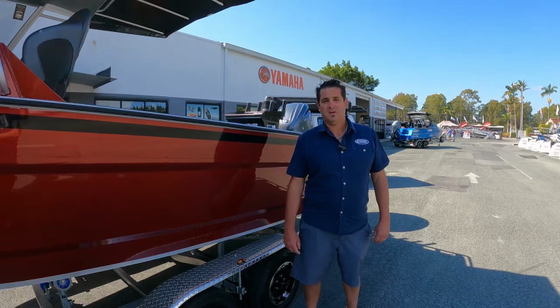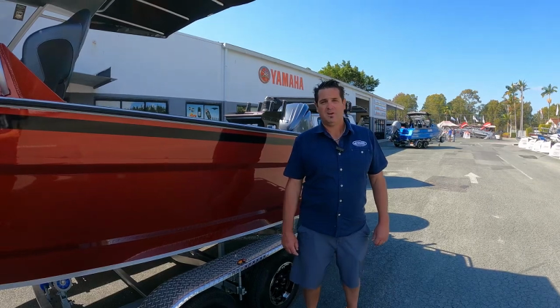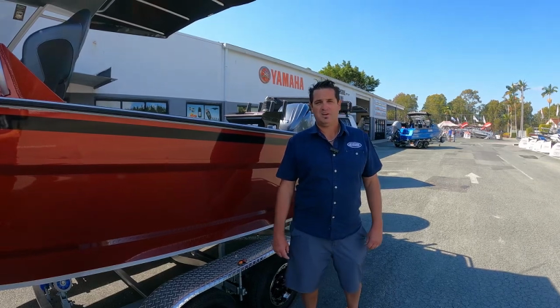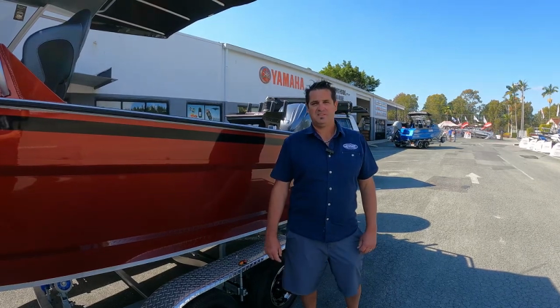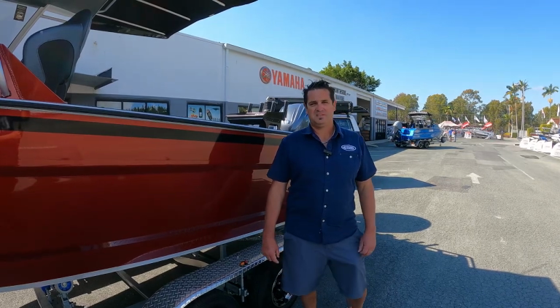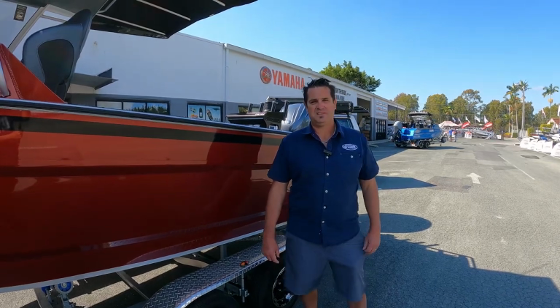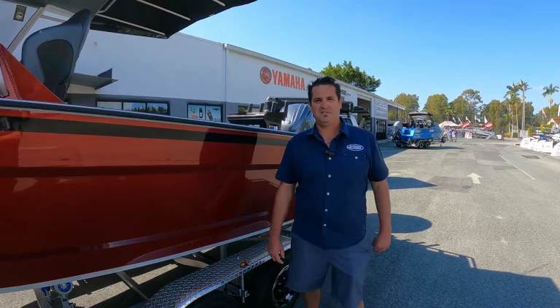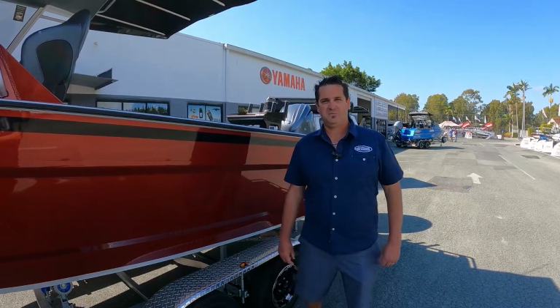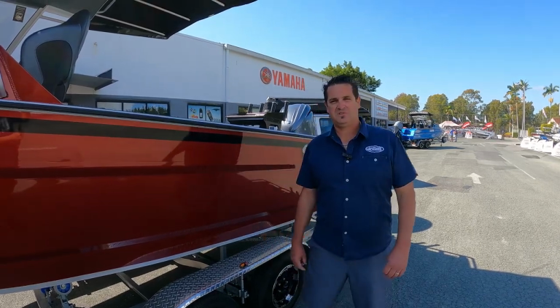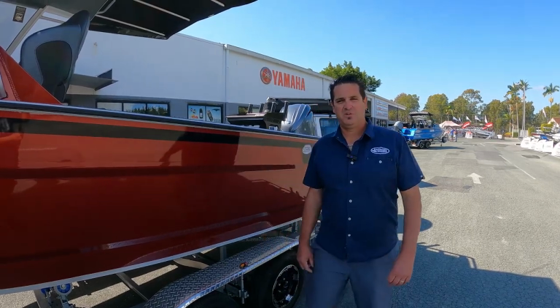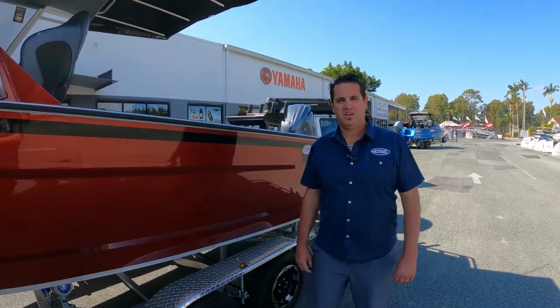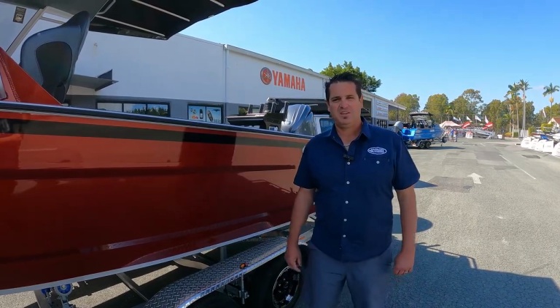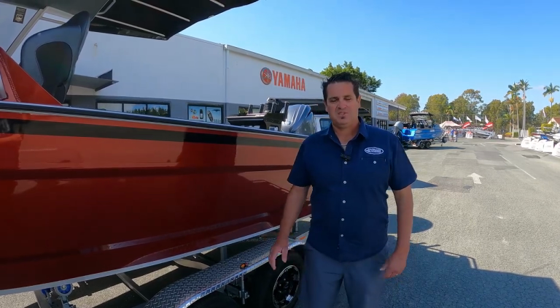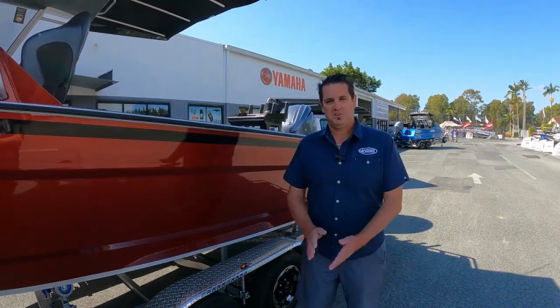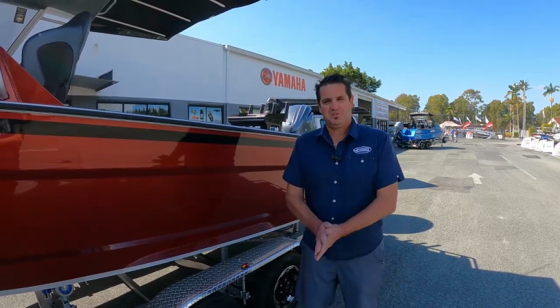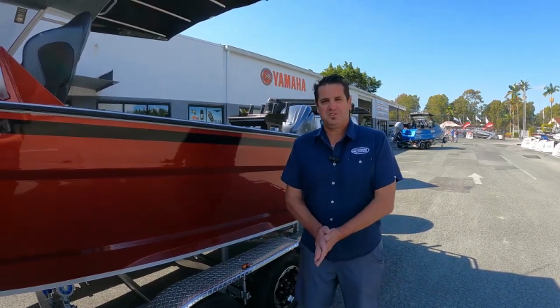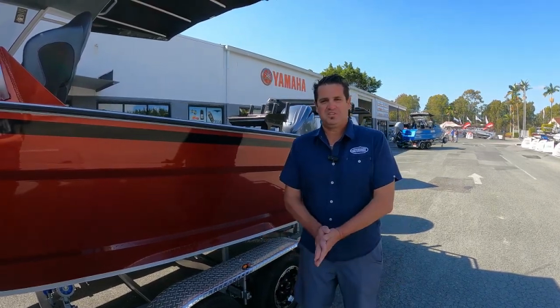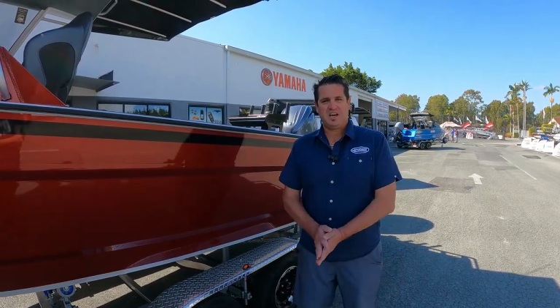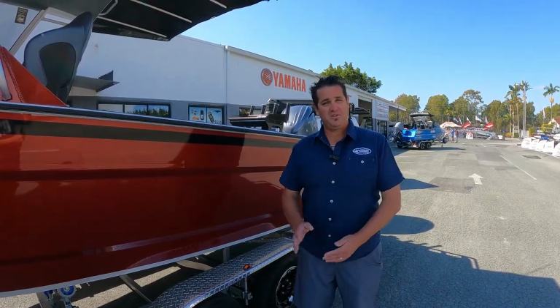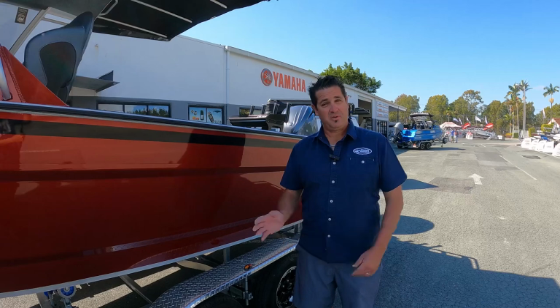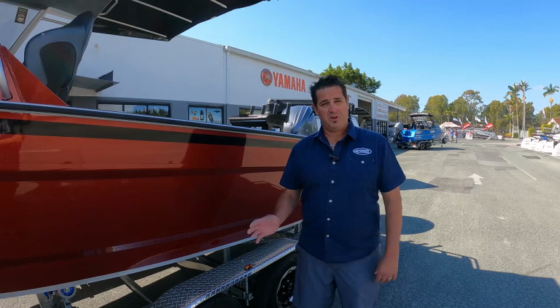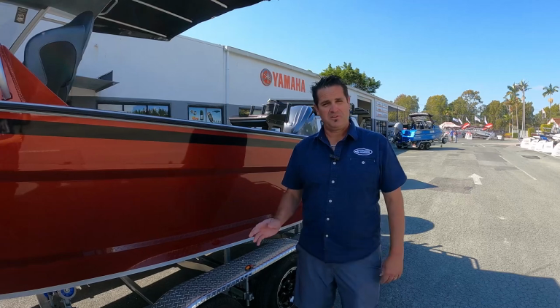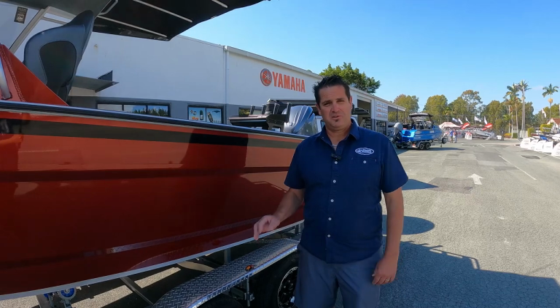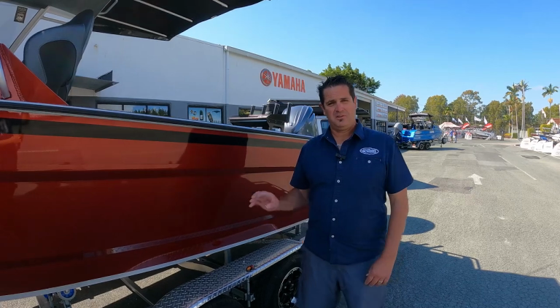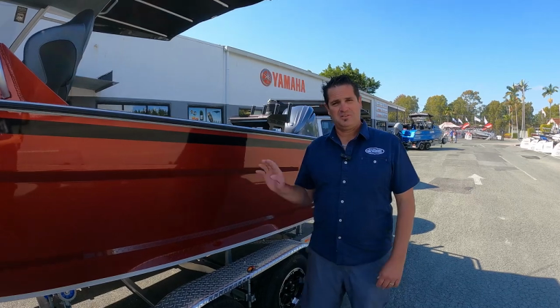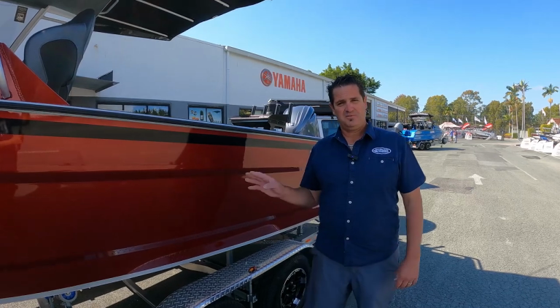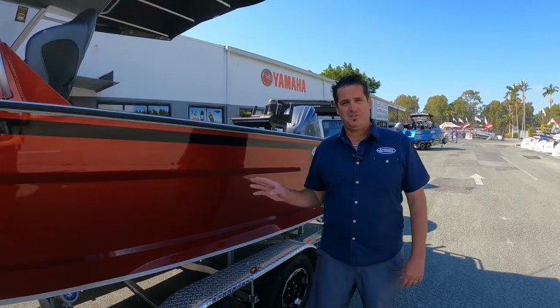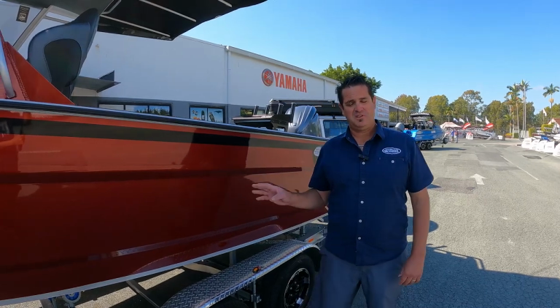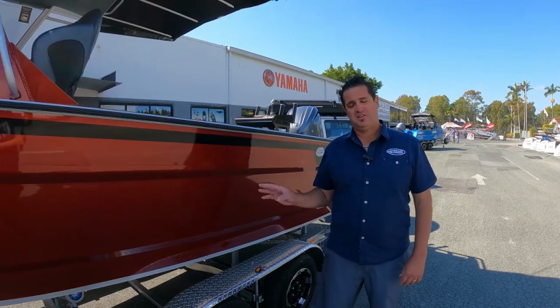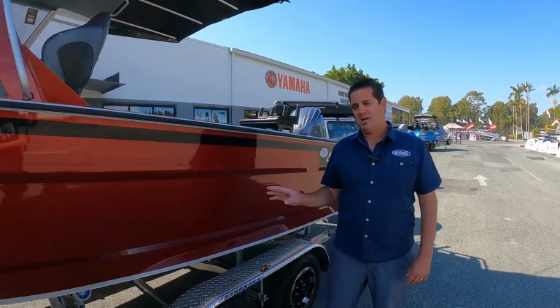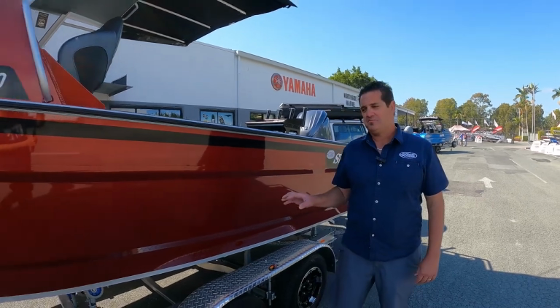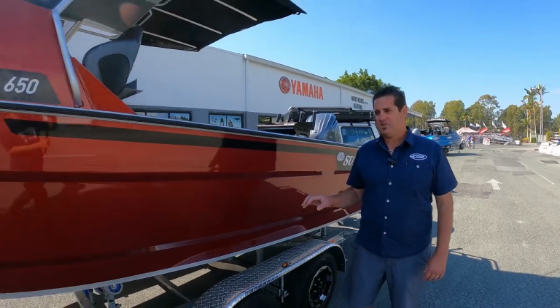Hi guys, Jason here from Northside Marine. Just wanted to talk to you today and give you a quick run-through on the 650 Surtees Gamefisher.